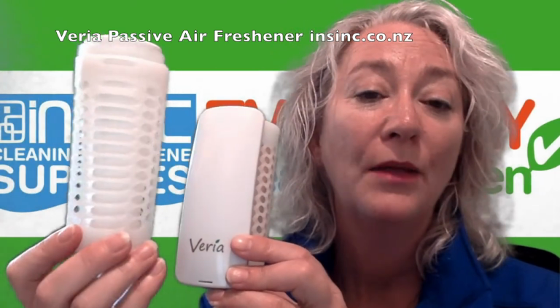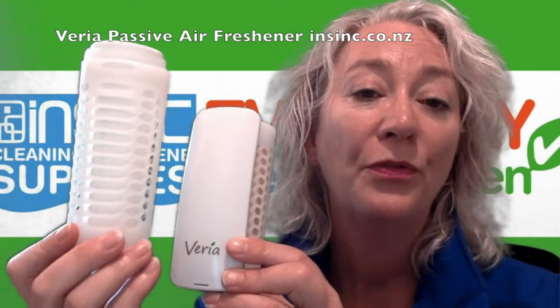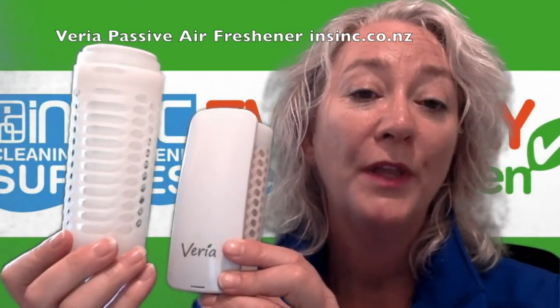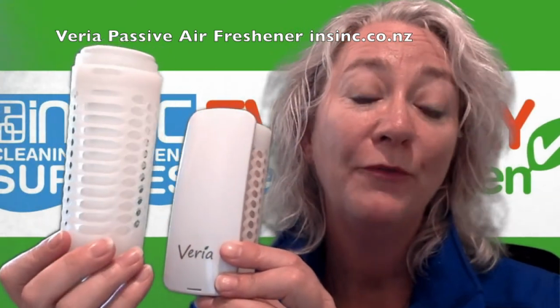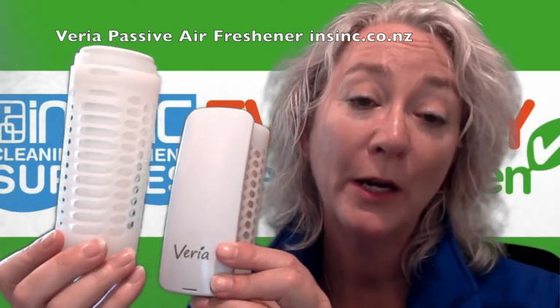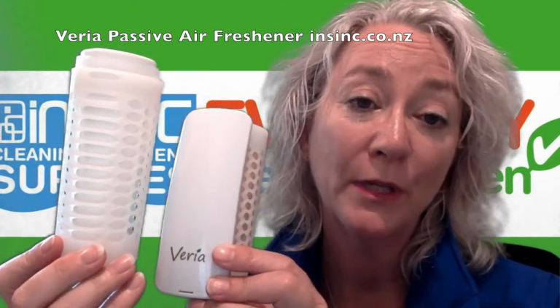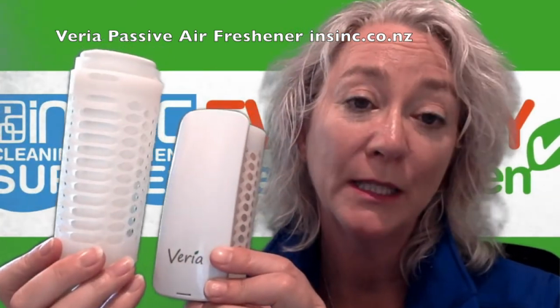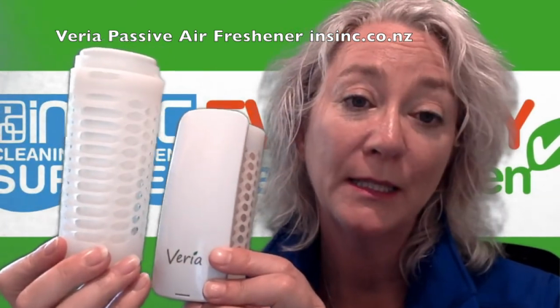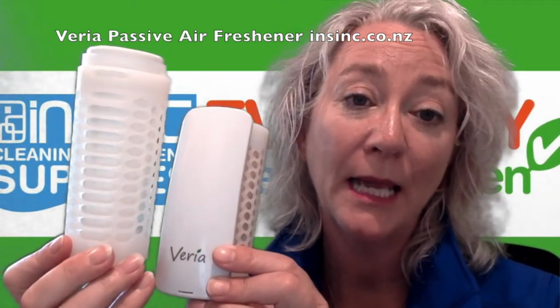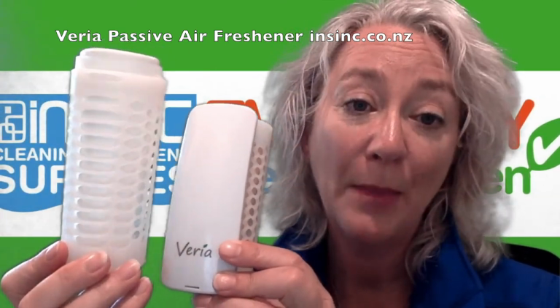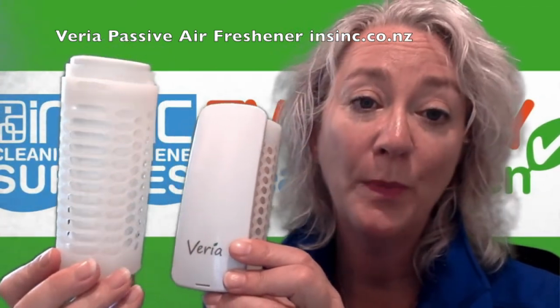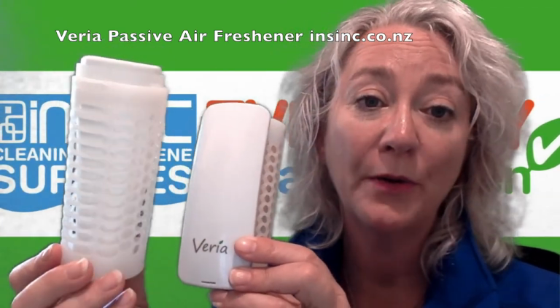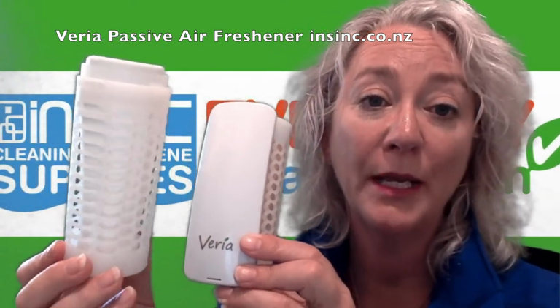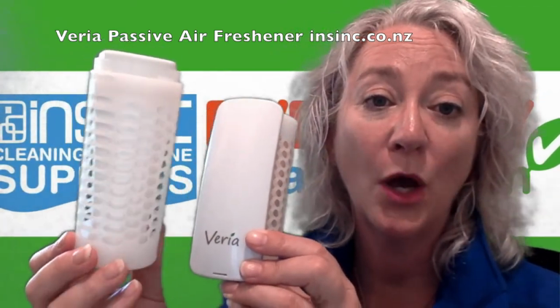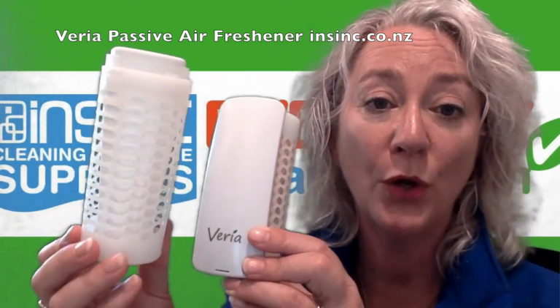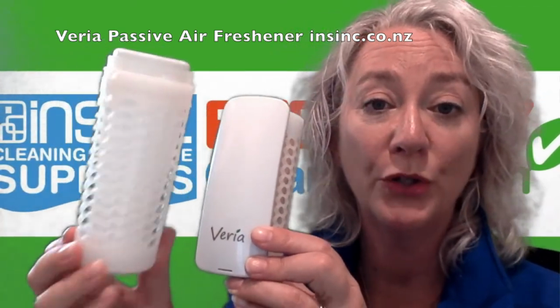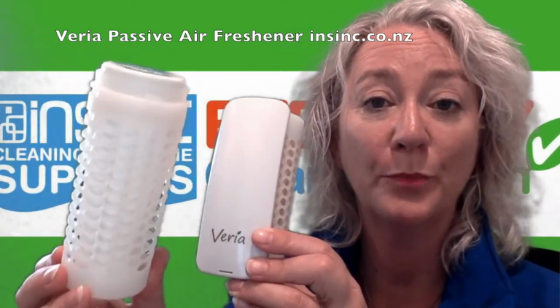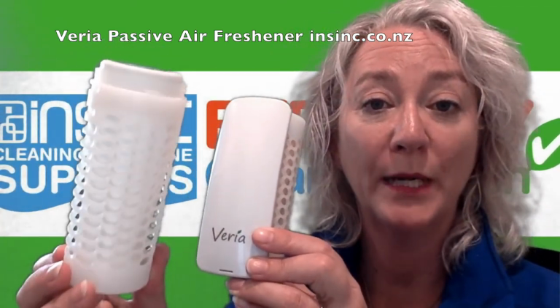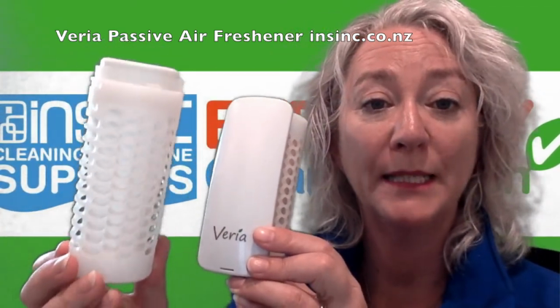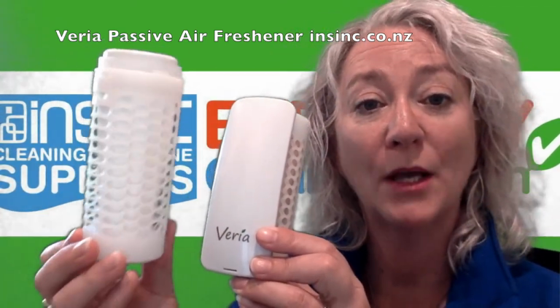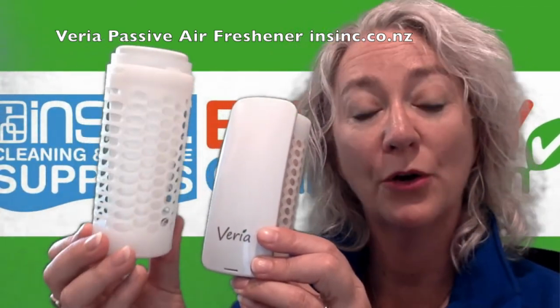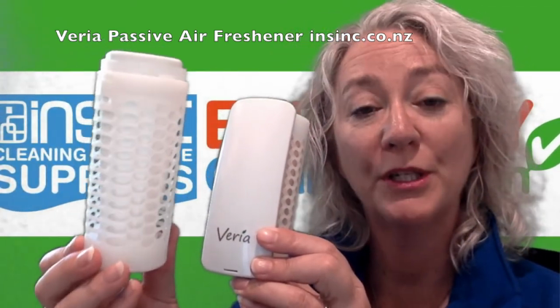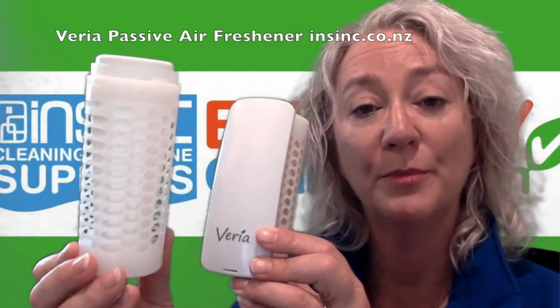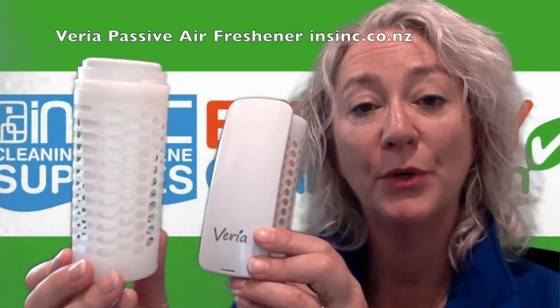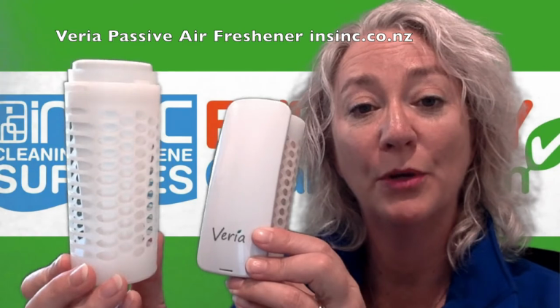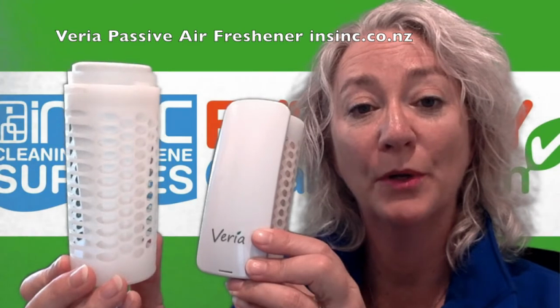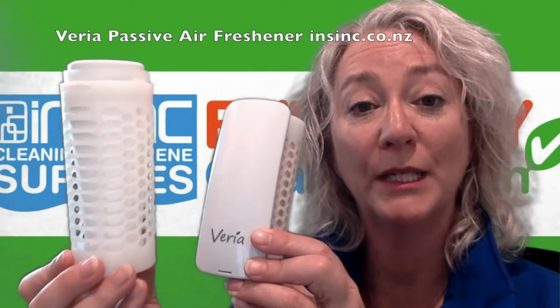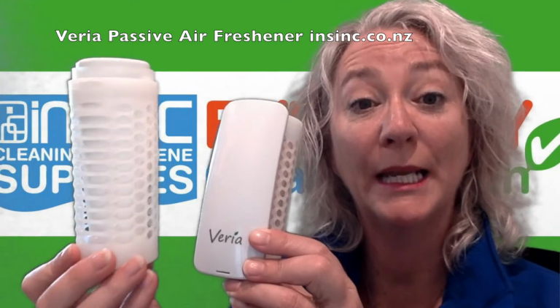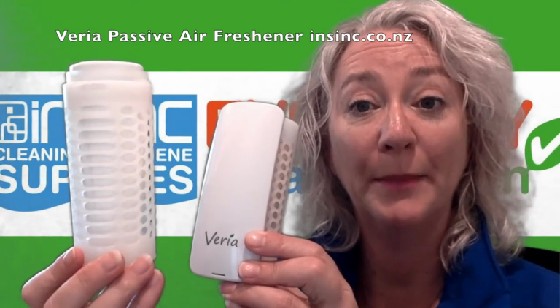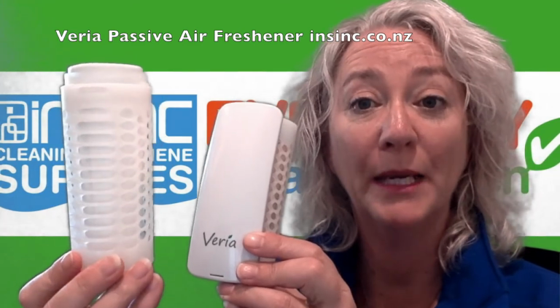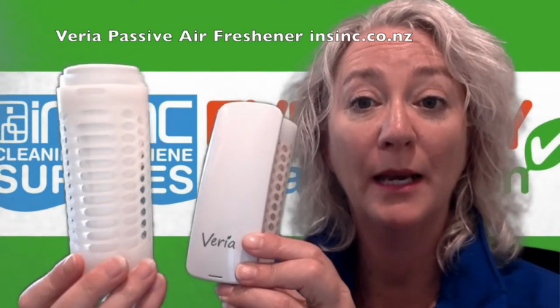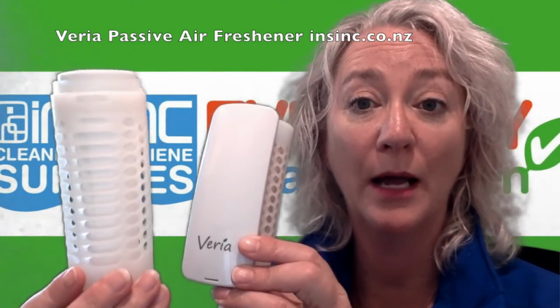The fragrances available are apple berry, ocean breeze, orange and bergamot, and lemon lime.